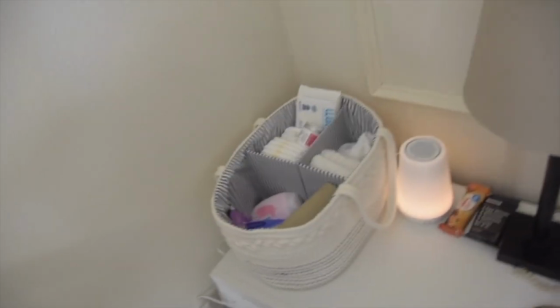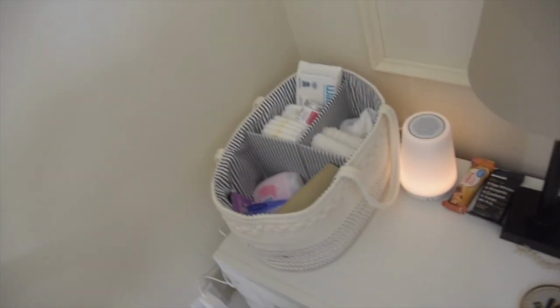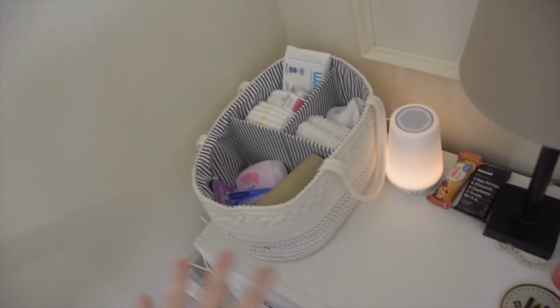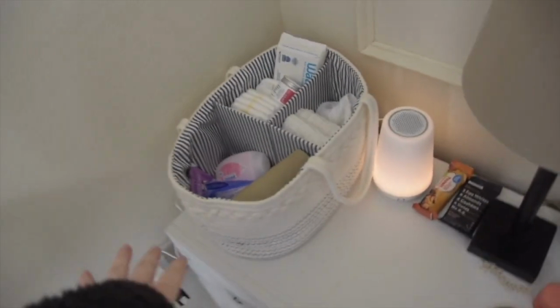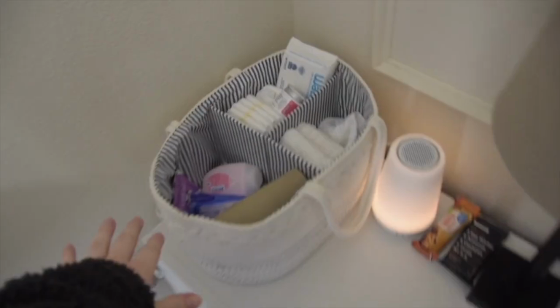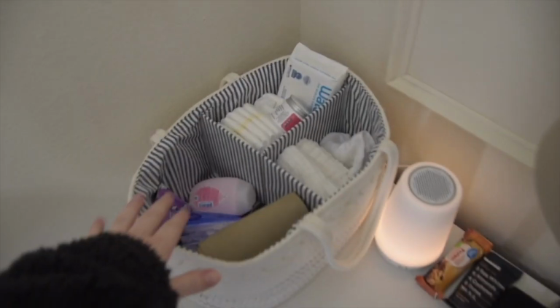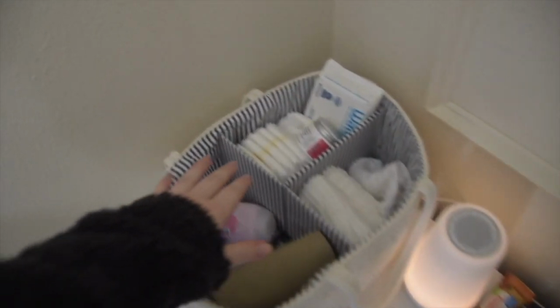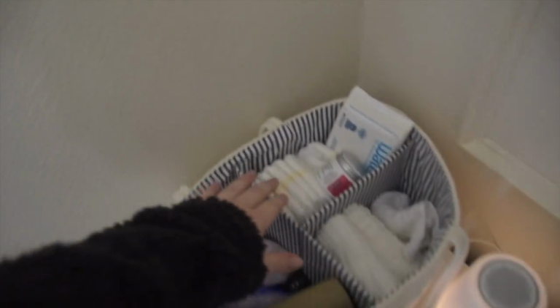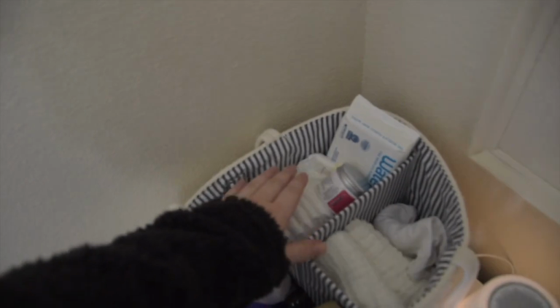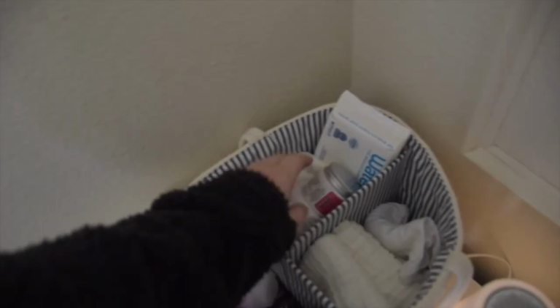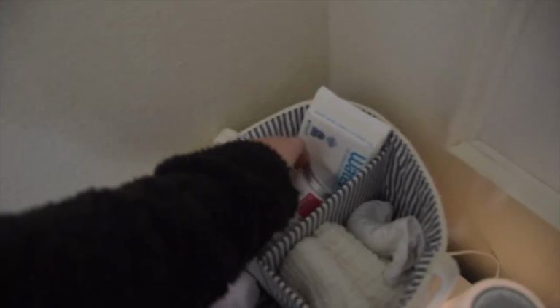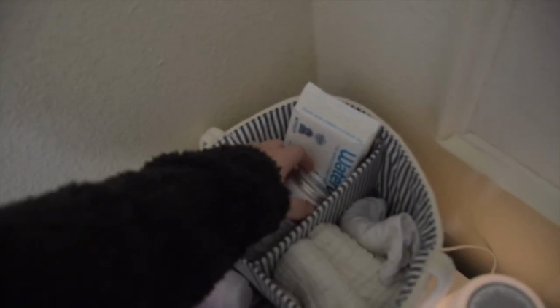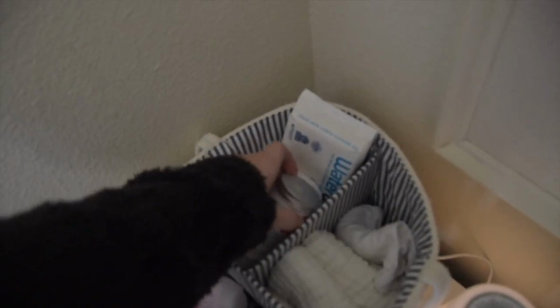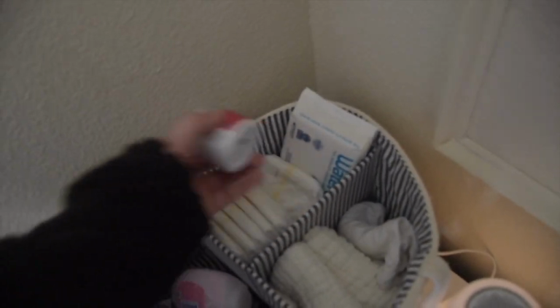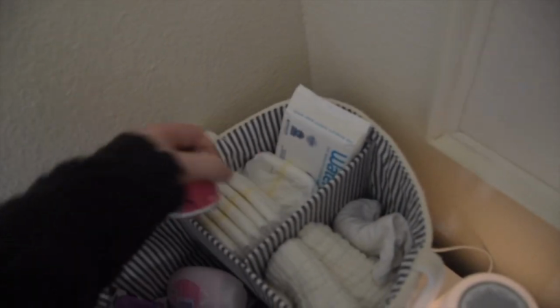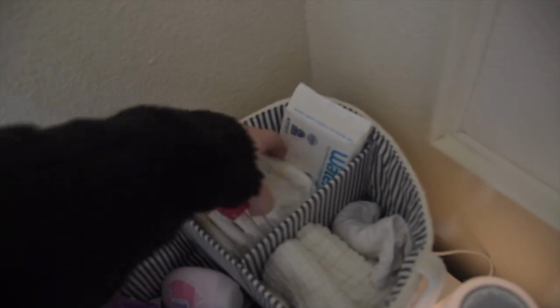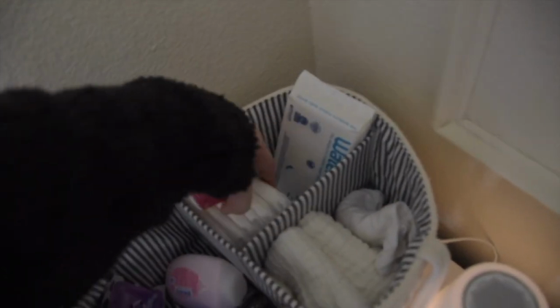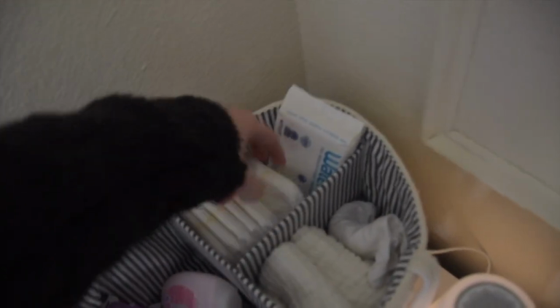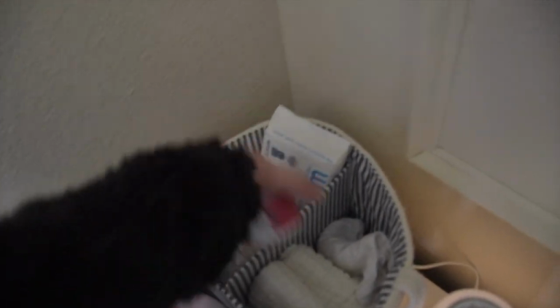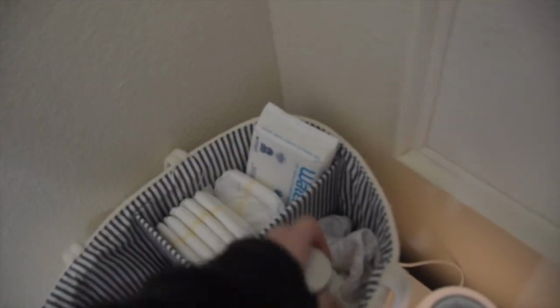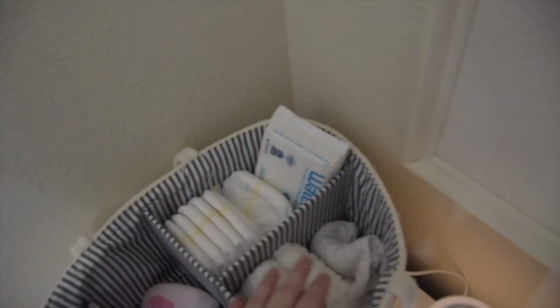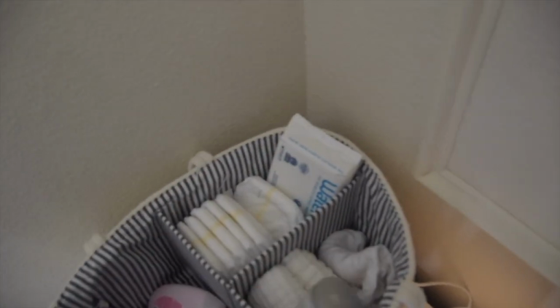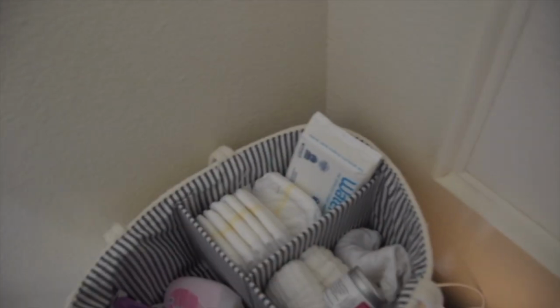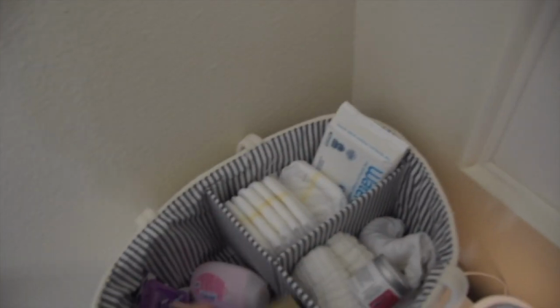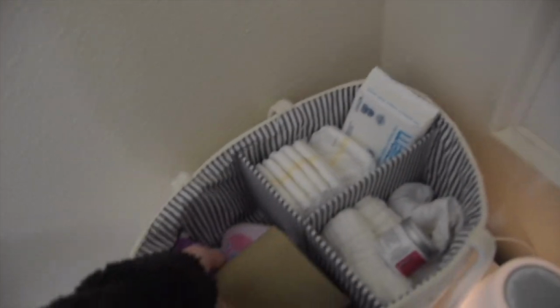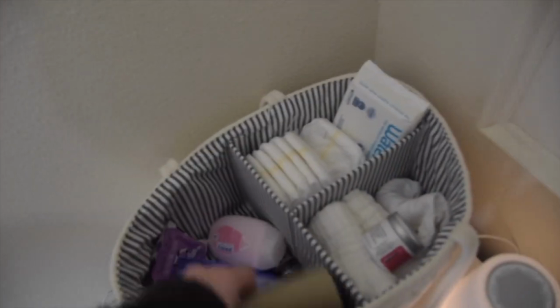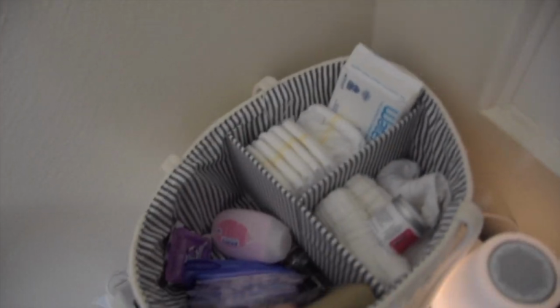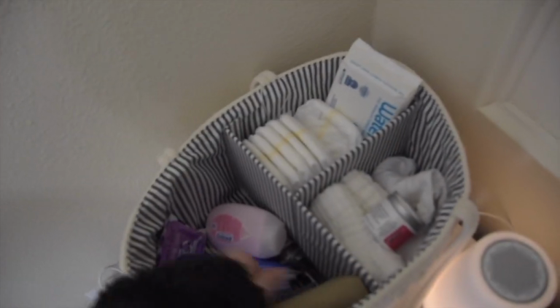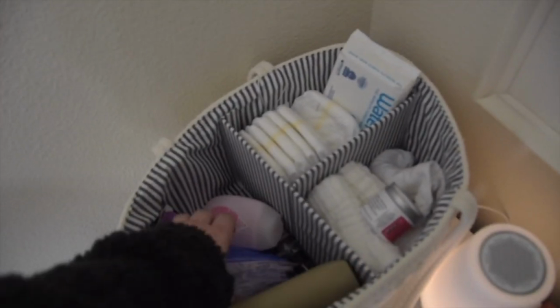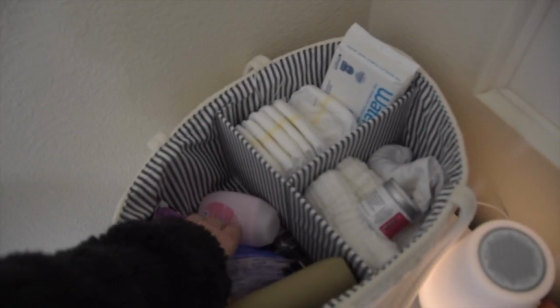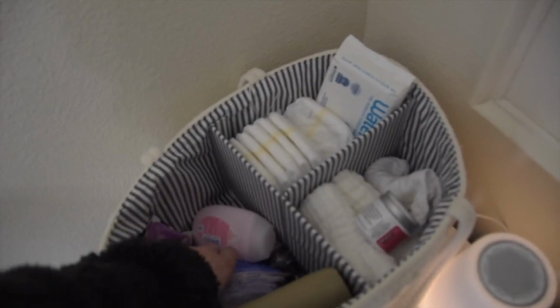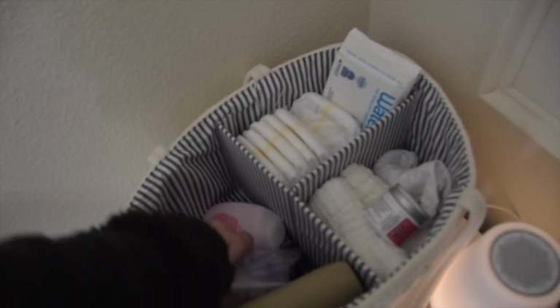I also have an entire video on all of my newborn must-haves, so if you're a first-time or soon-to-be mom definitely check that out for everything we've loved for our baby girl.